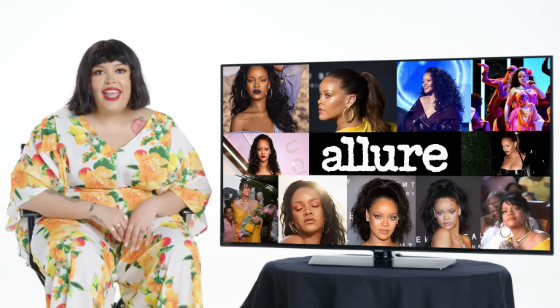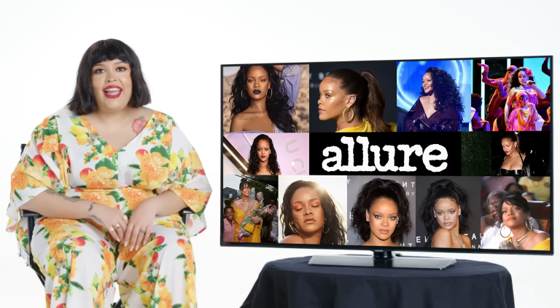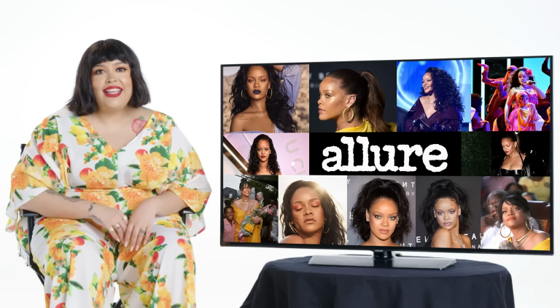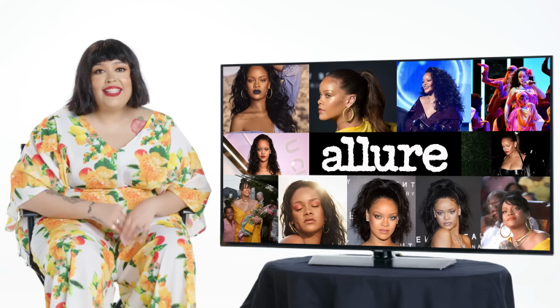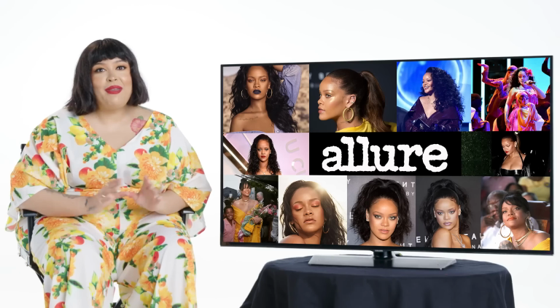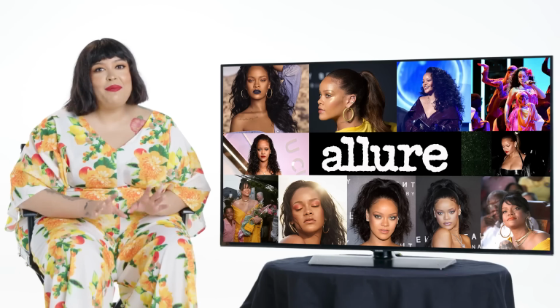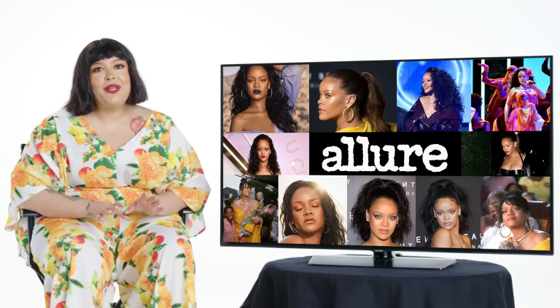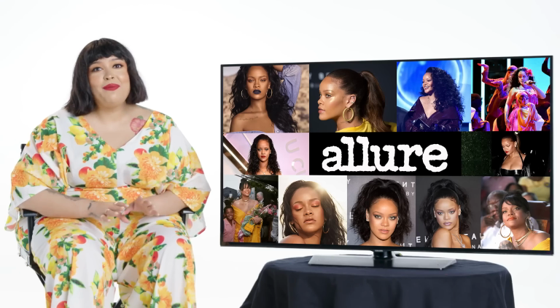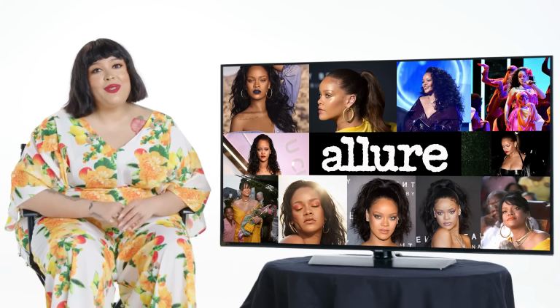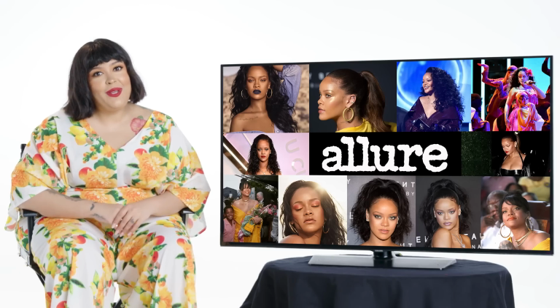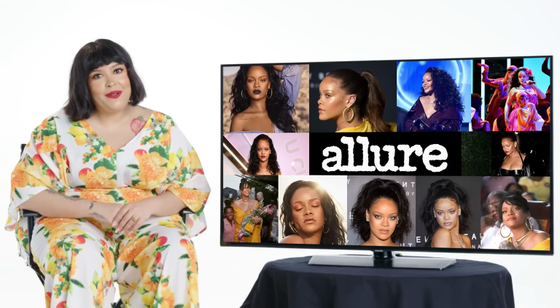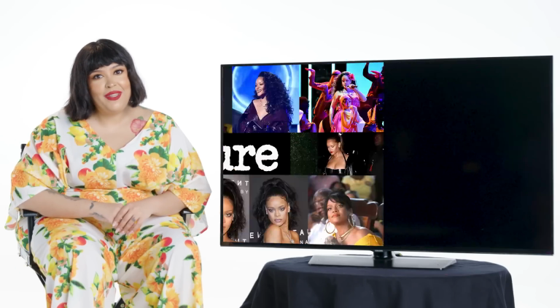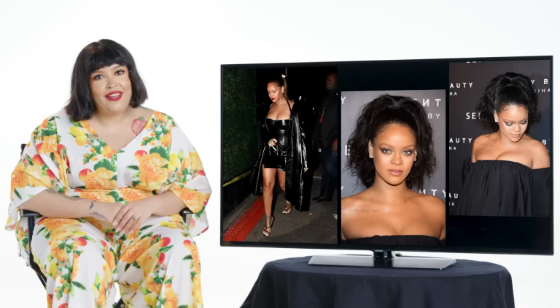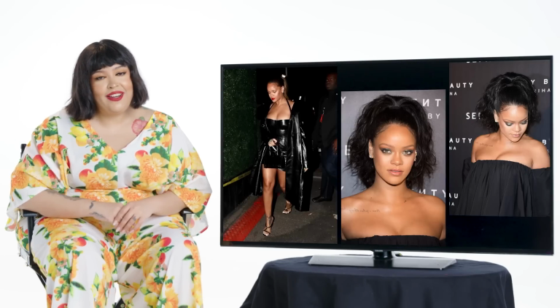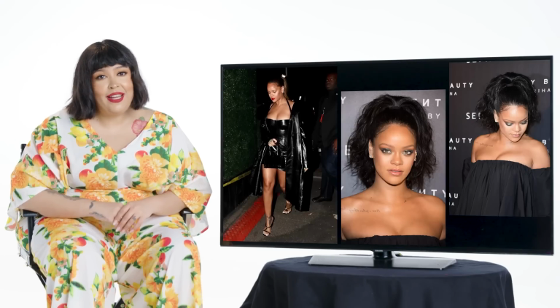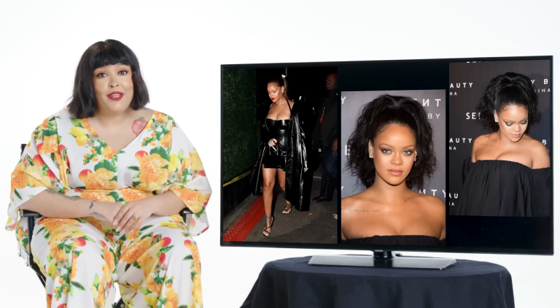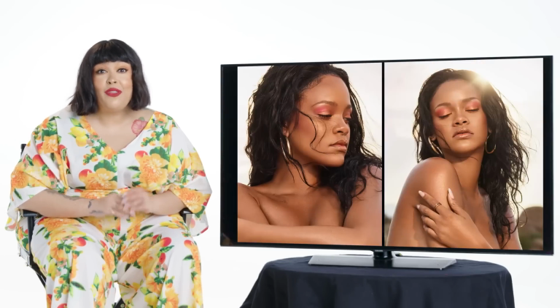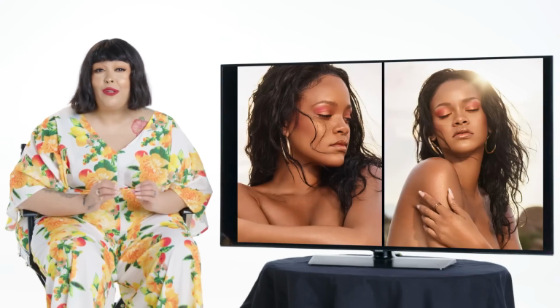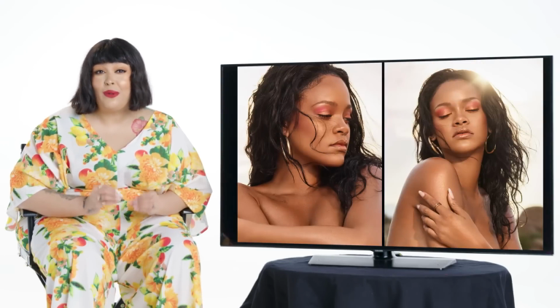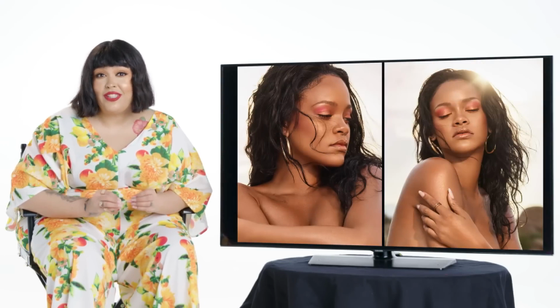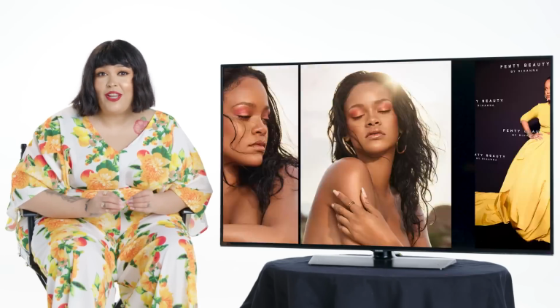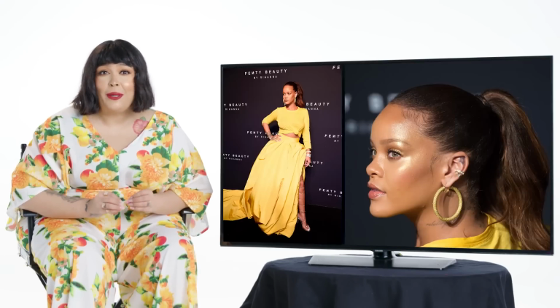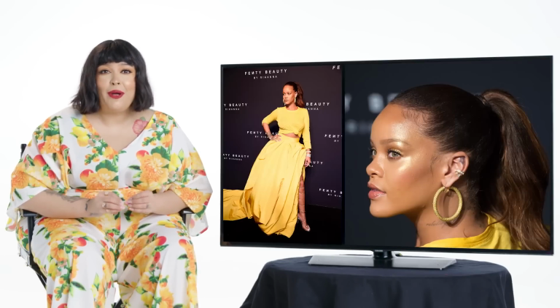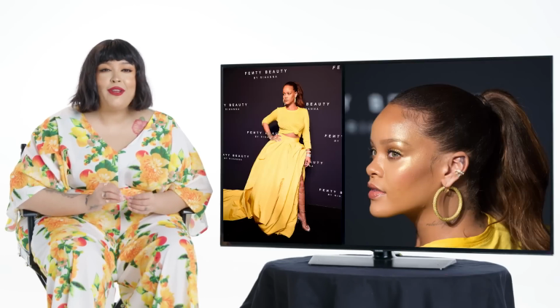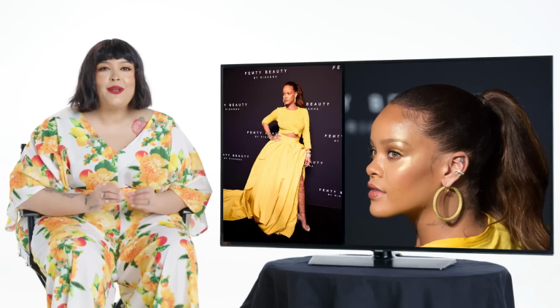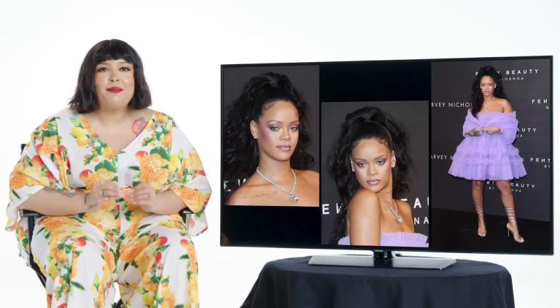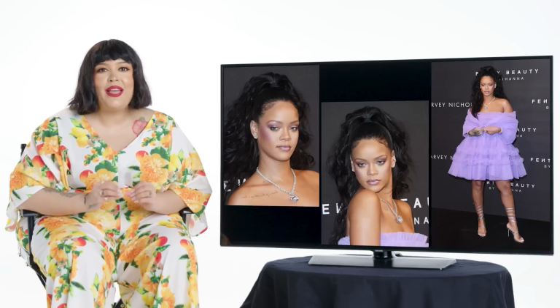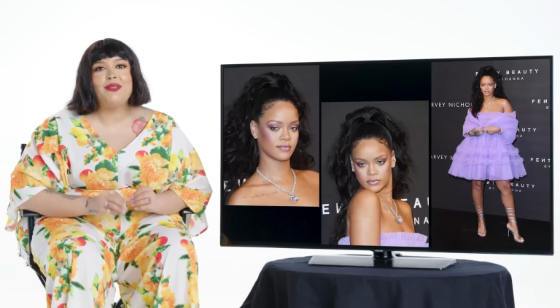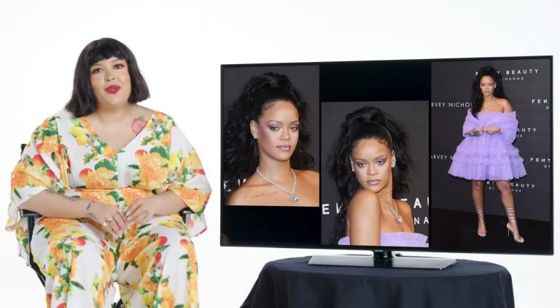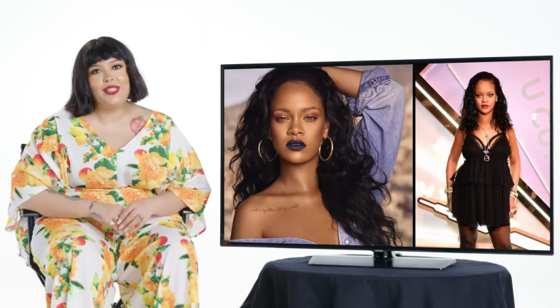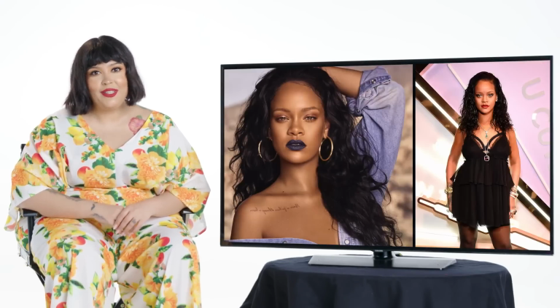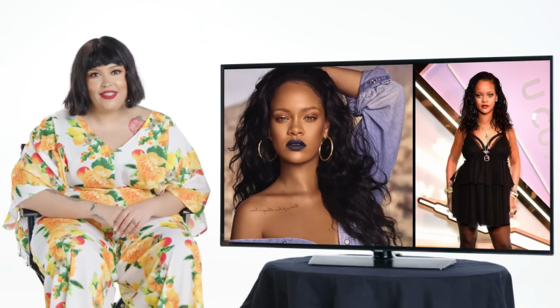Hey guys, it's makeup artist Priscilla Ono here, and I'm here with Allure to talk about Rihanna's best beauty looks.